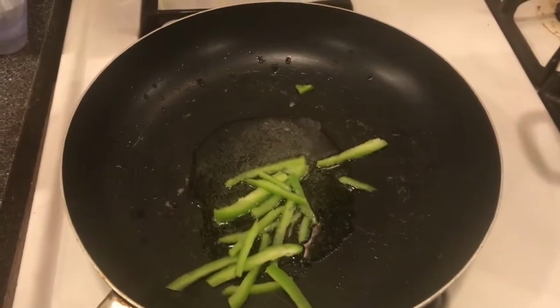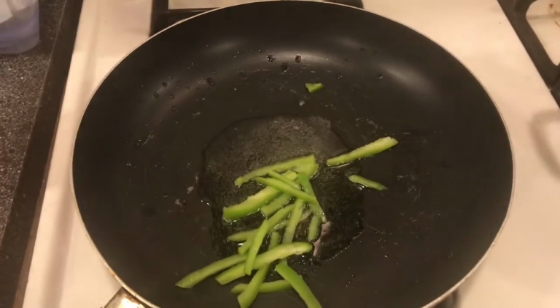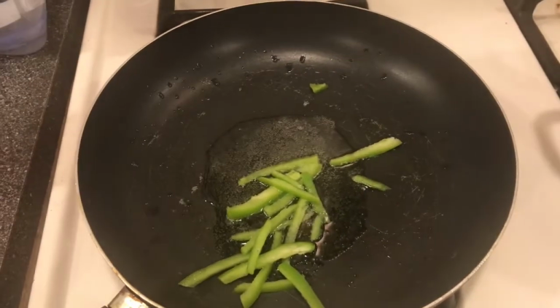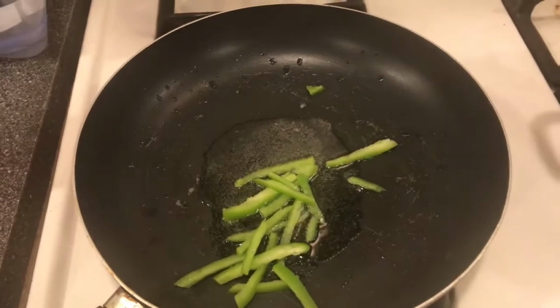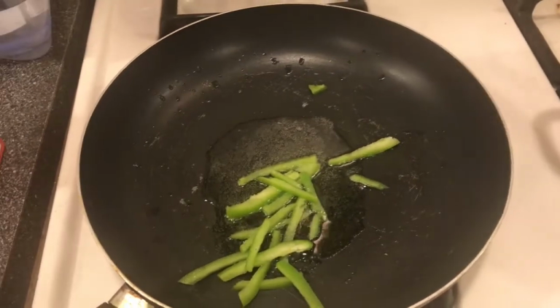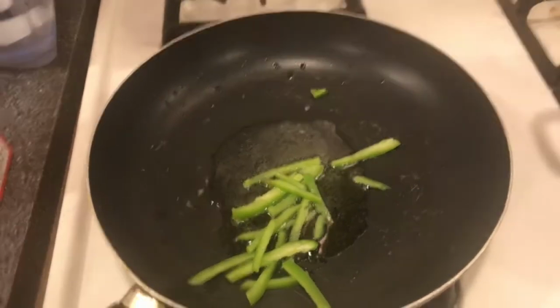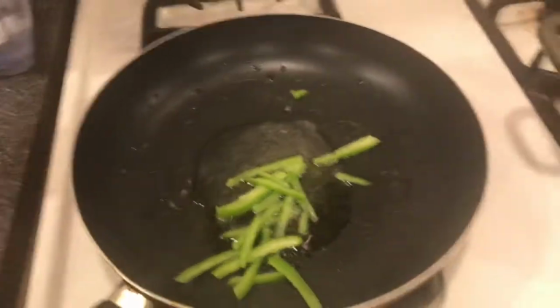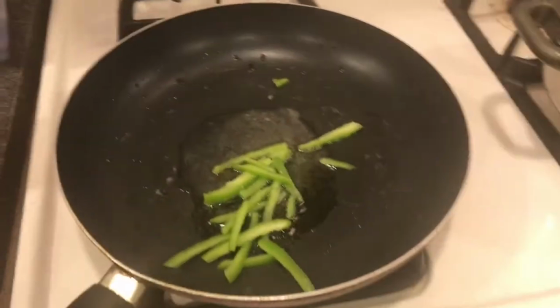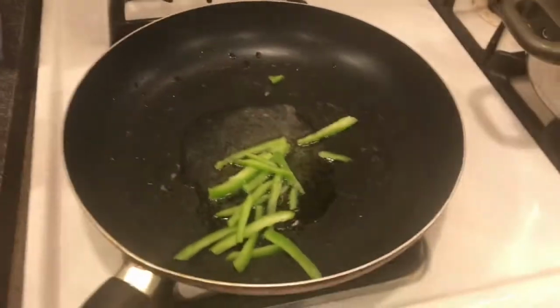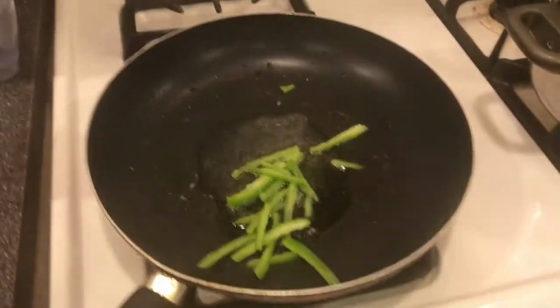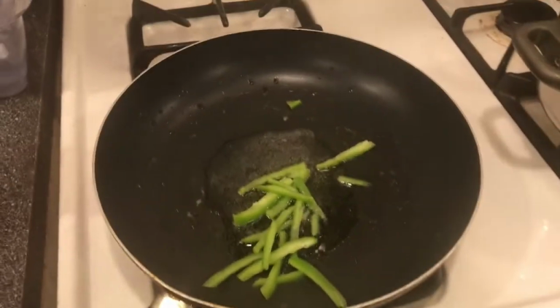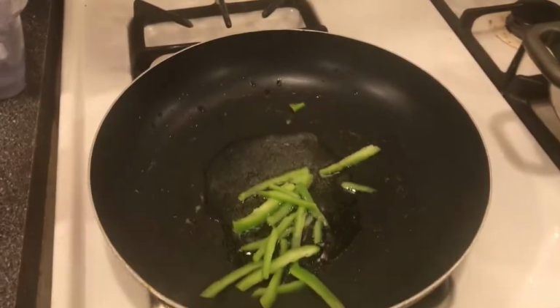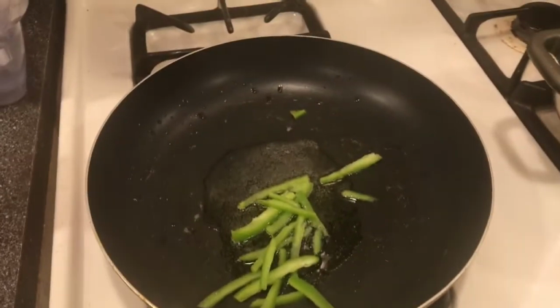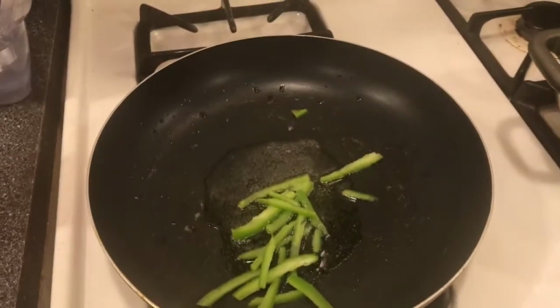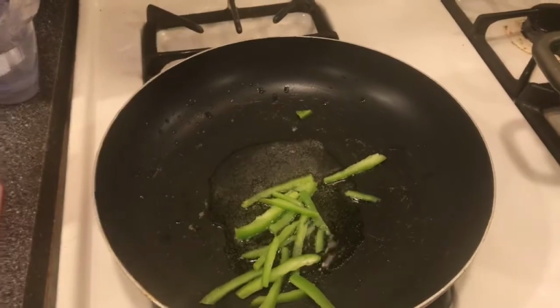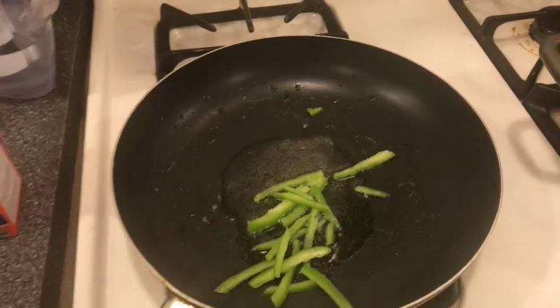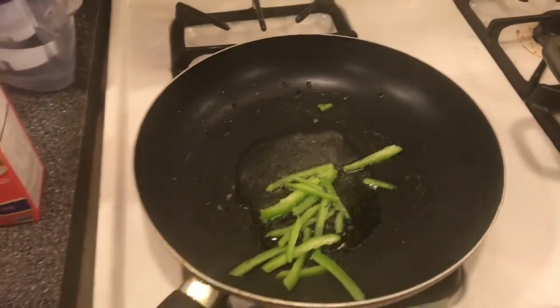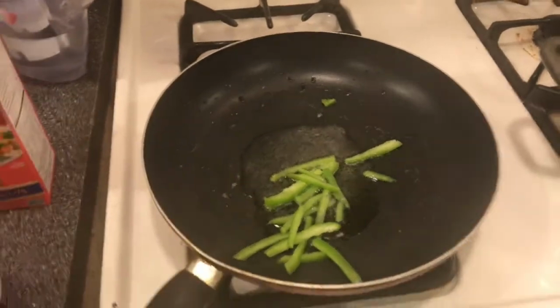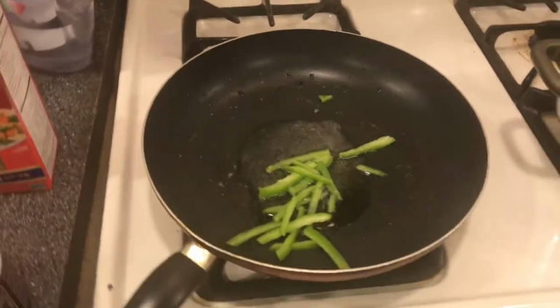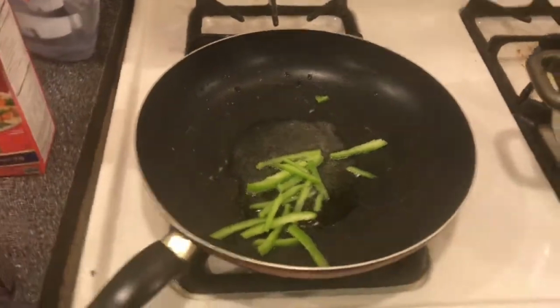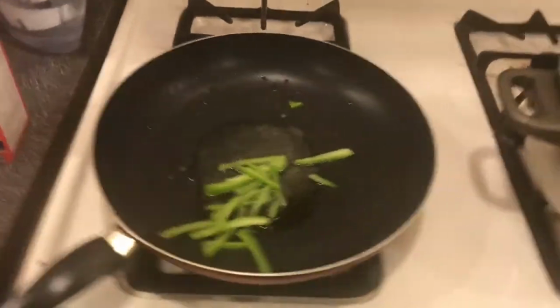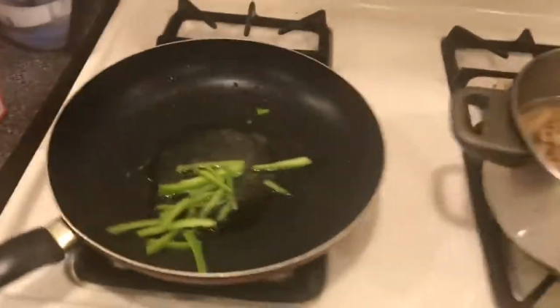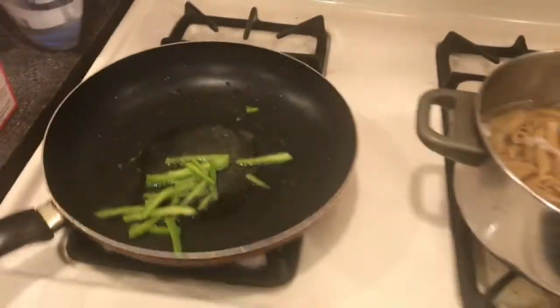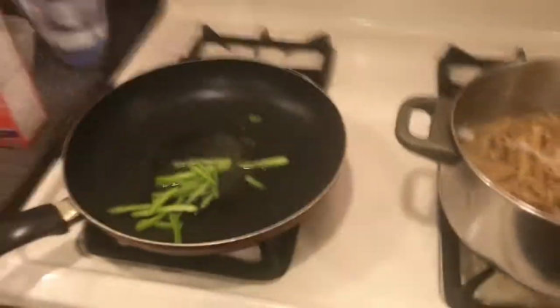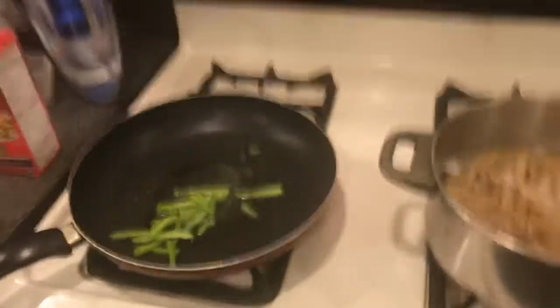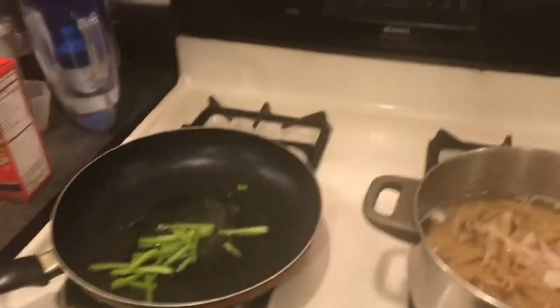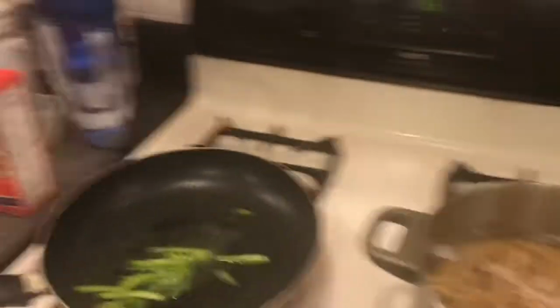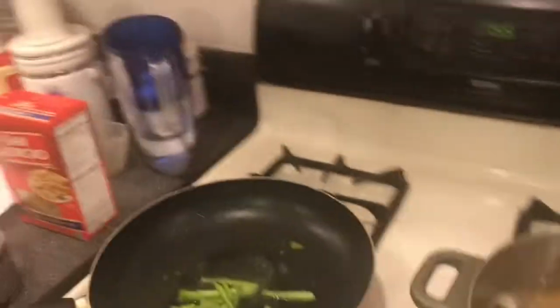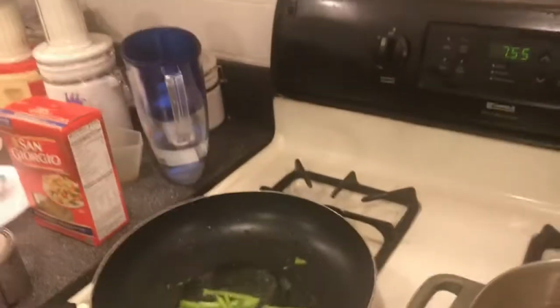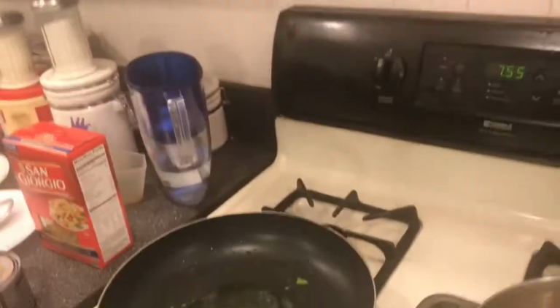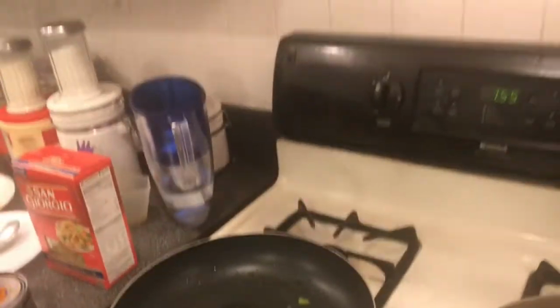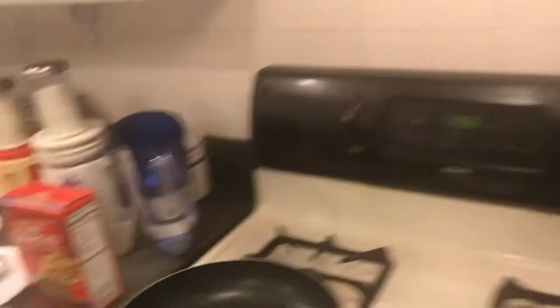Cut the pepper, get it in. Make sure you season it though — you got to season it a little bit.